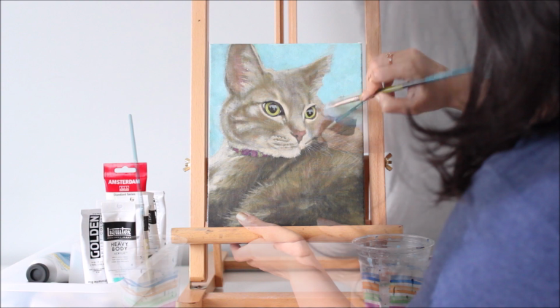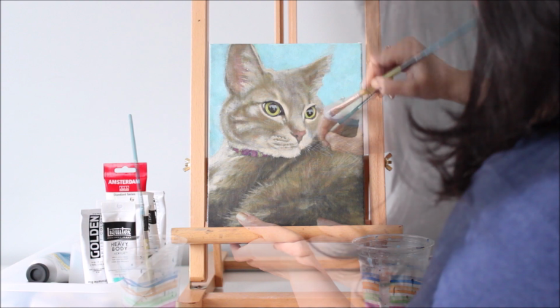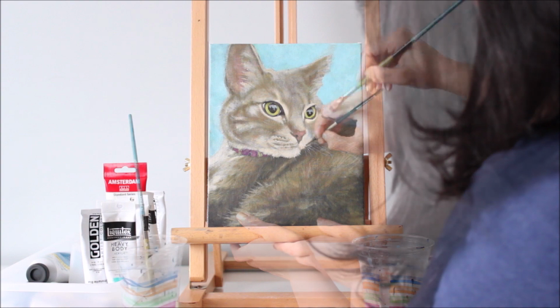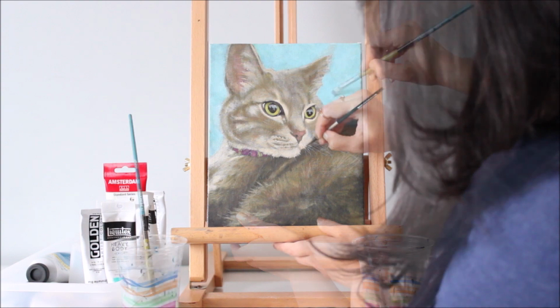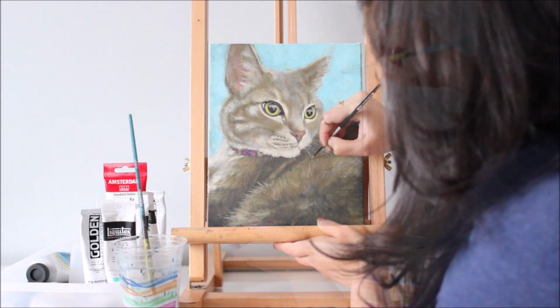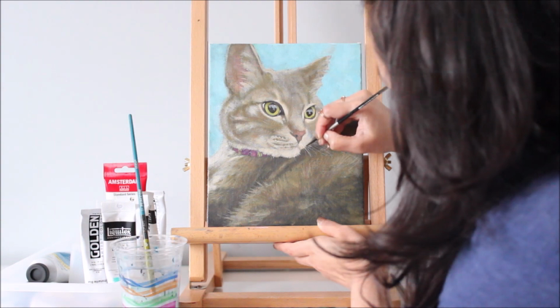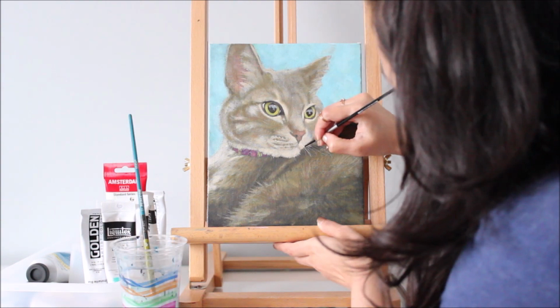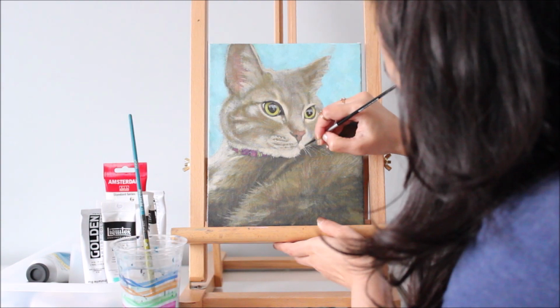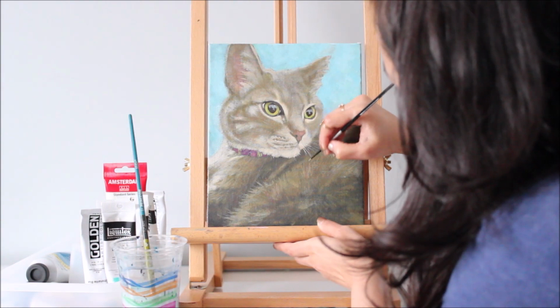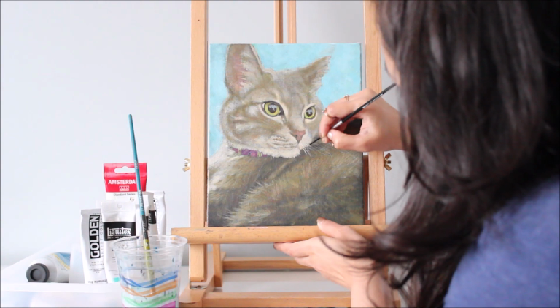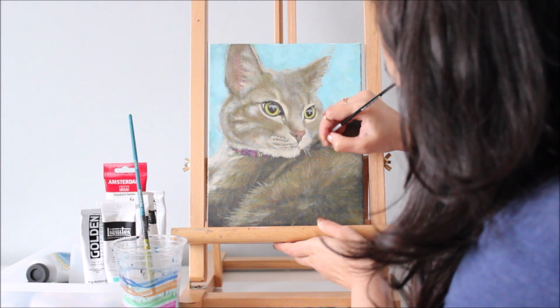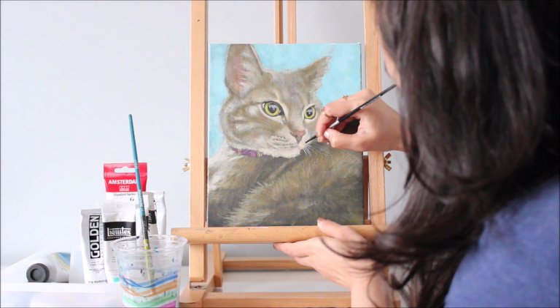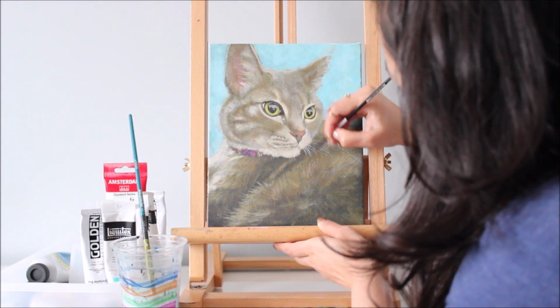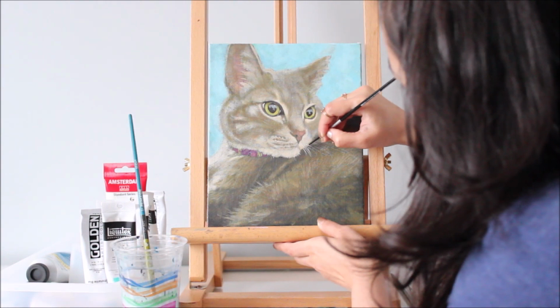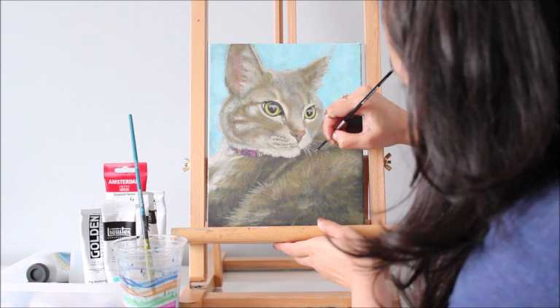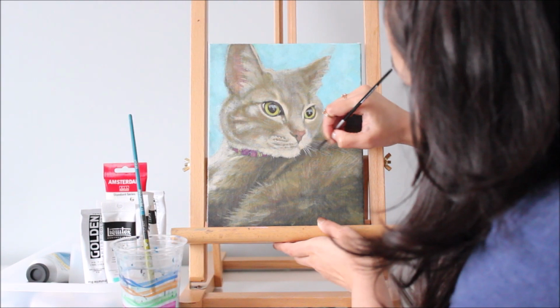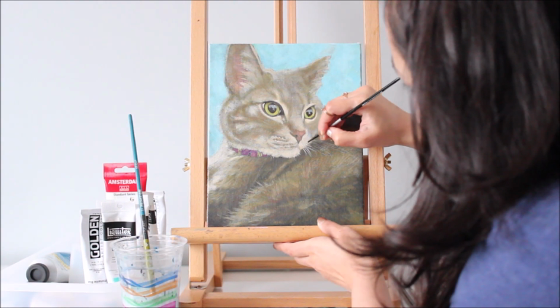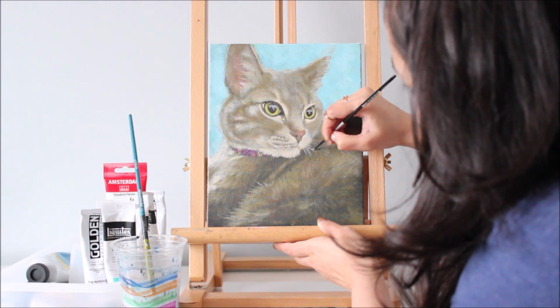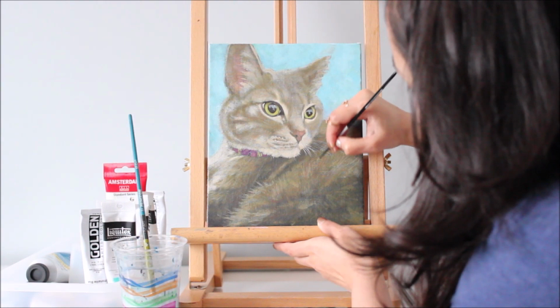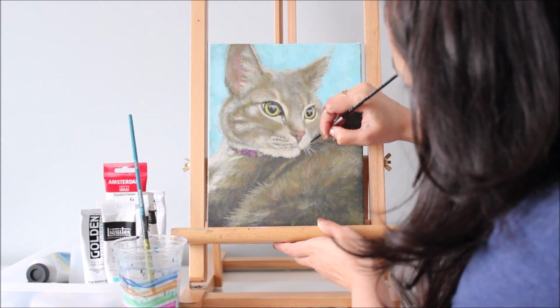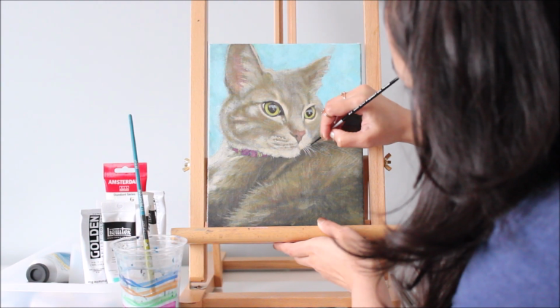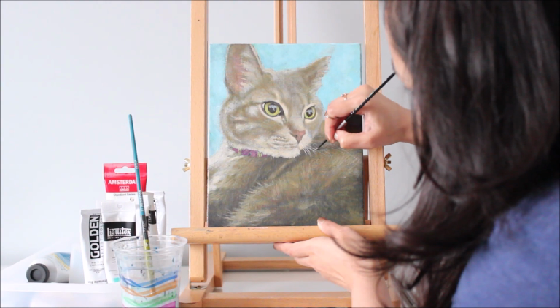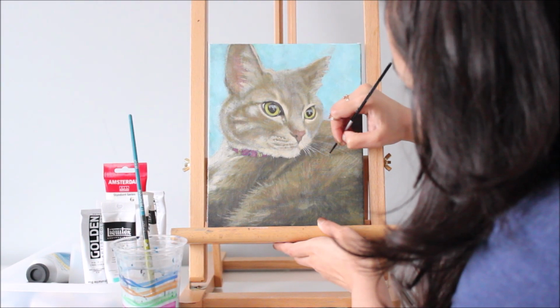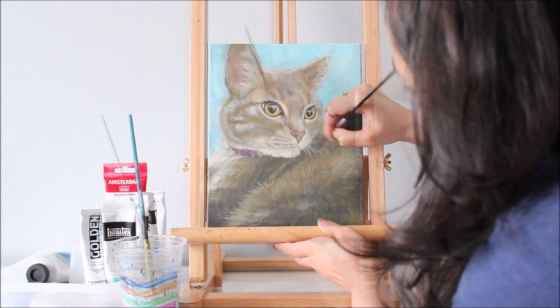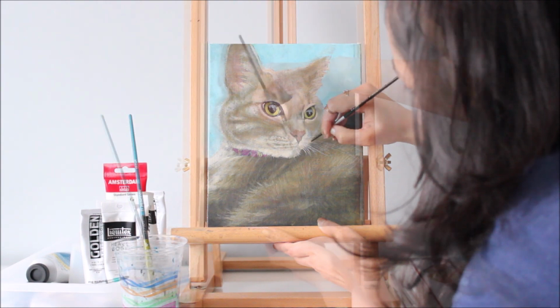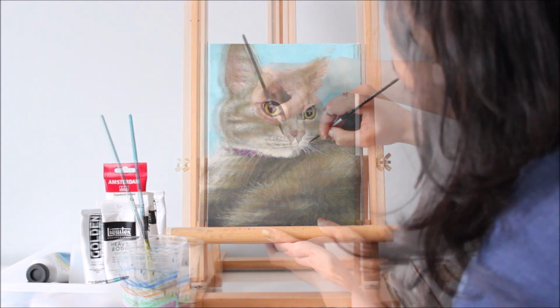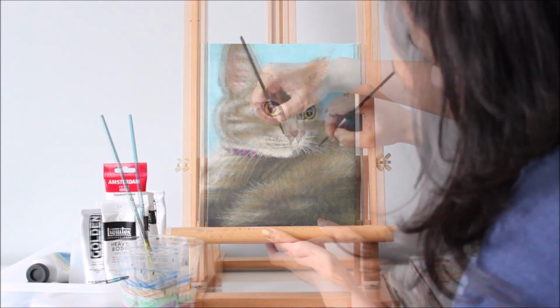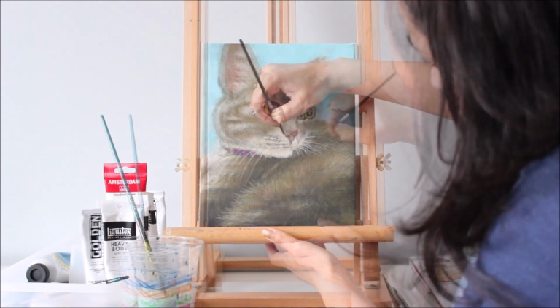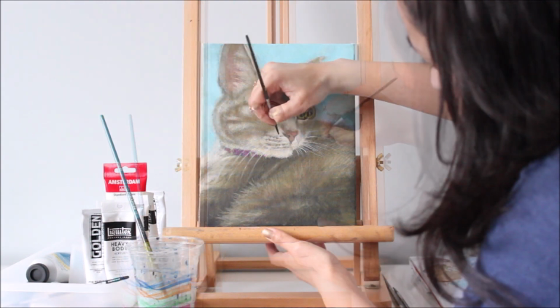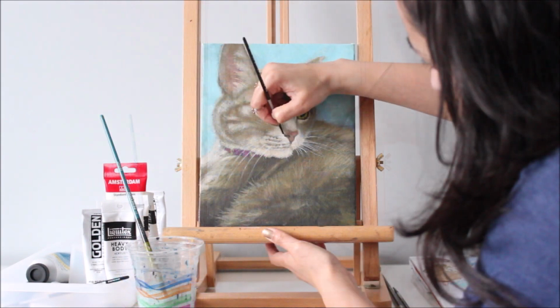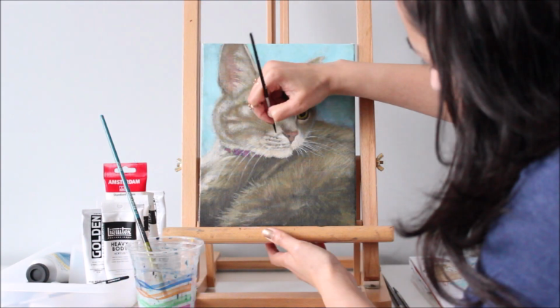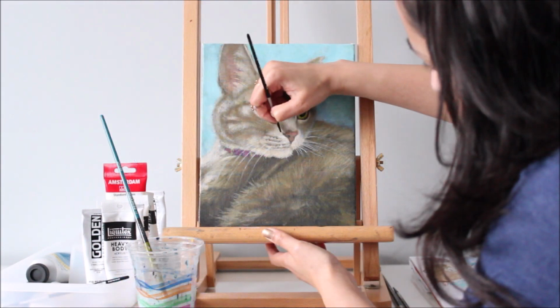Now it's time for my favorite step in the process — adding the details with fine brushes.